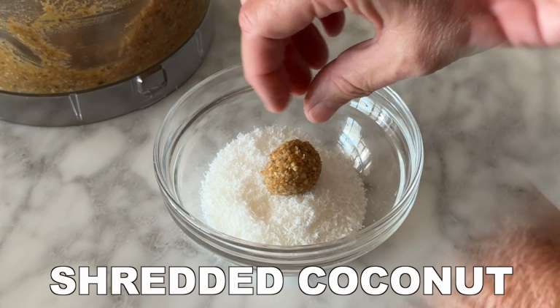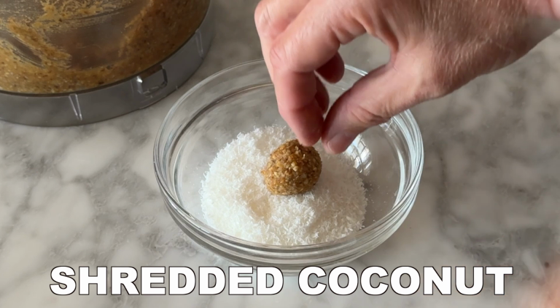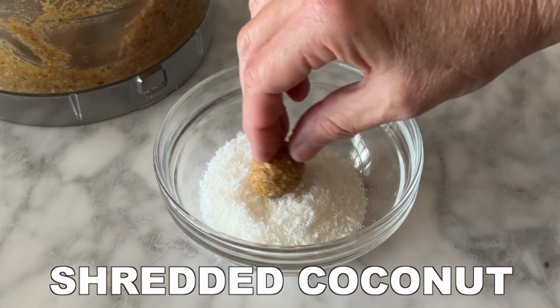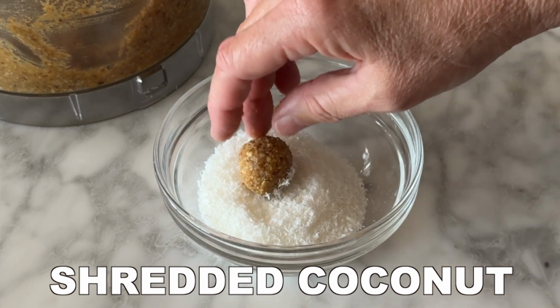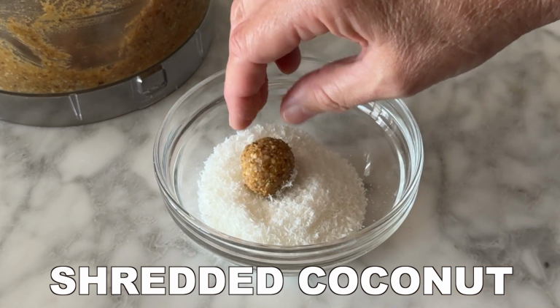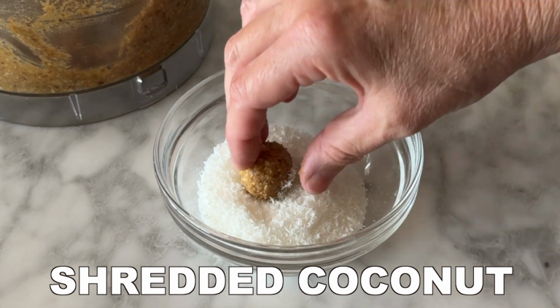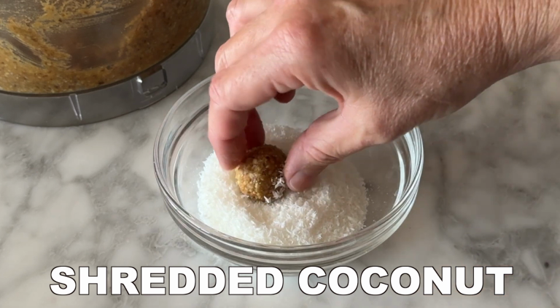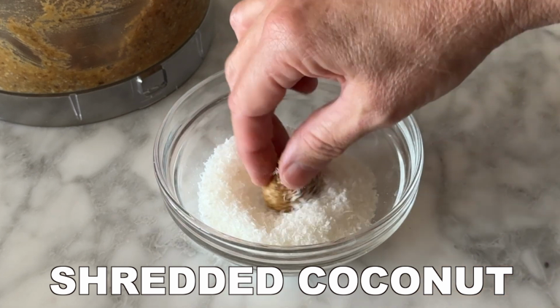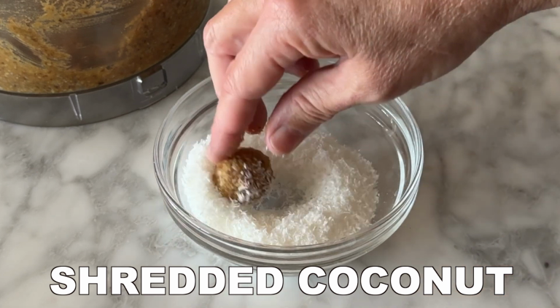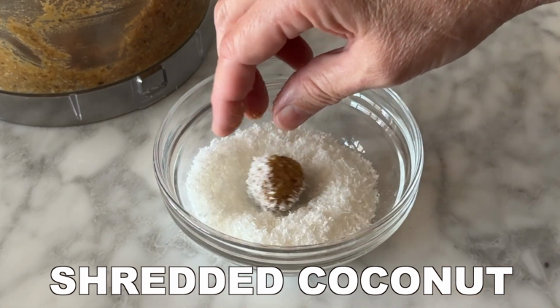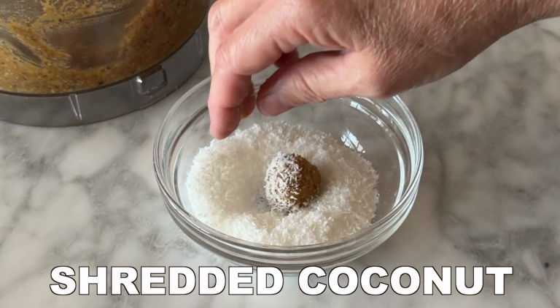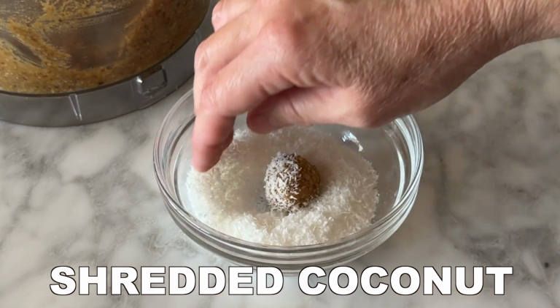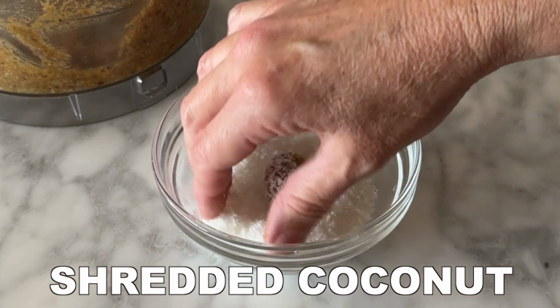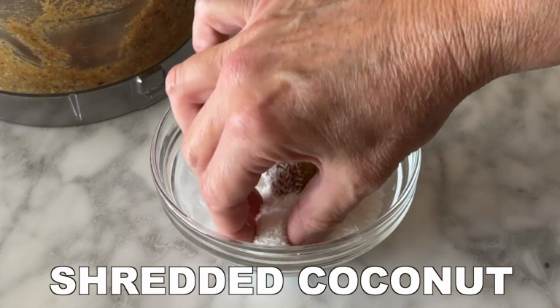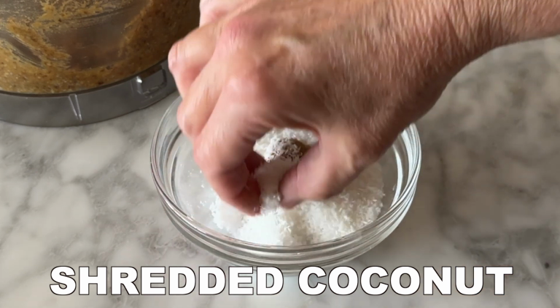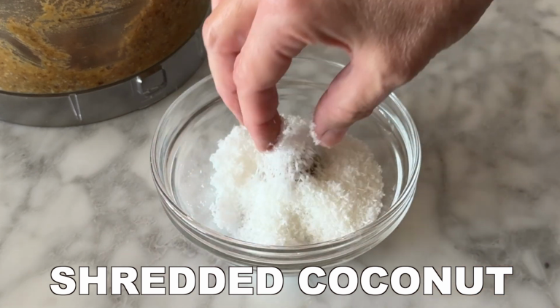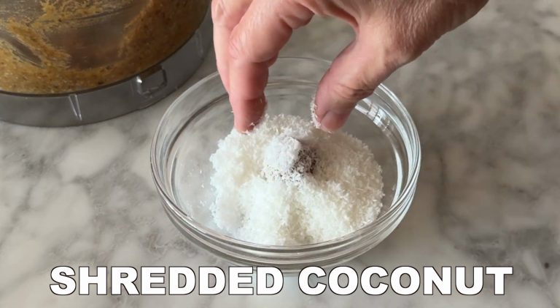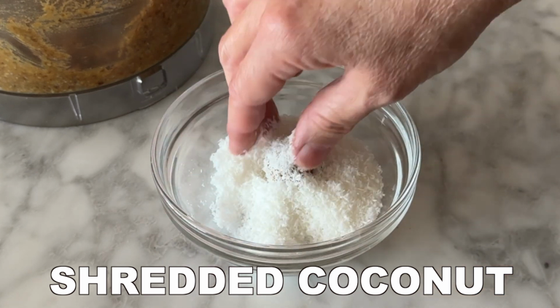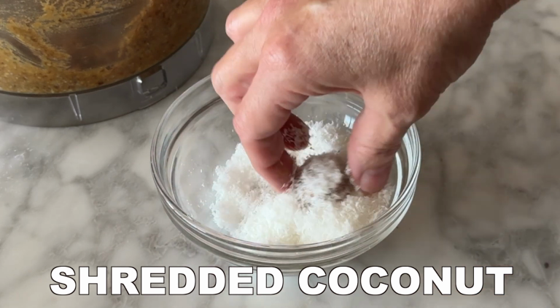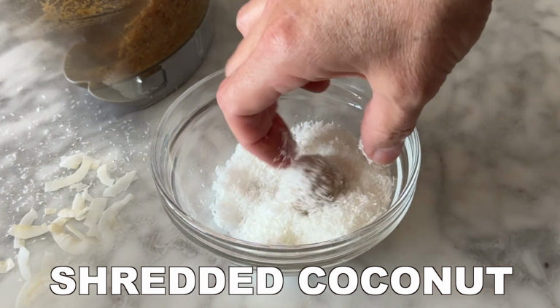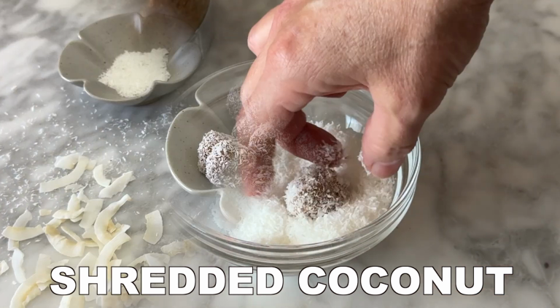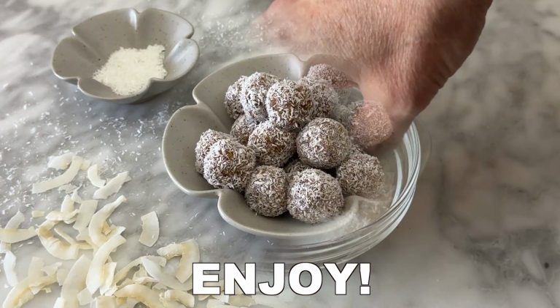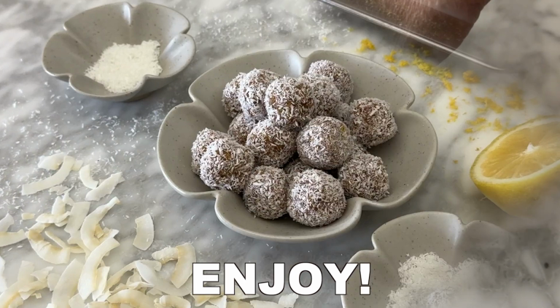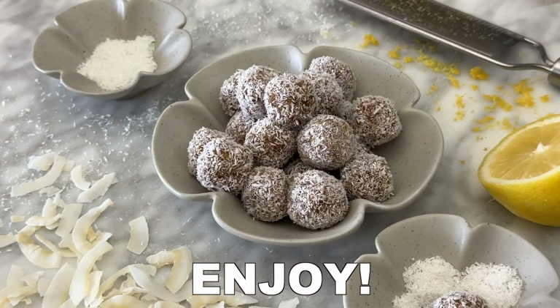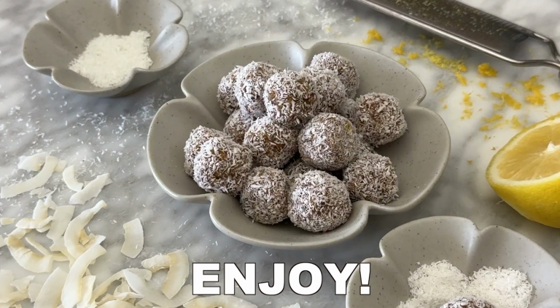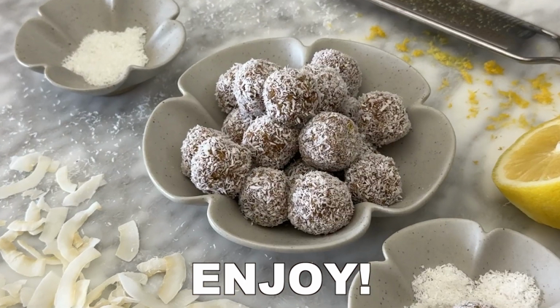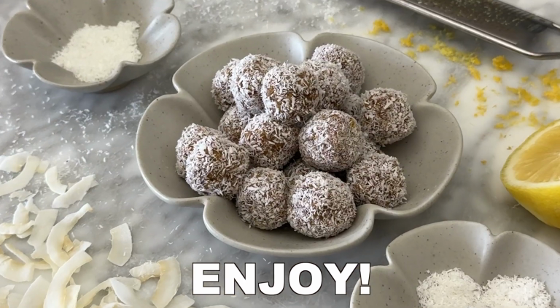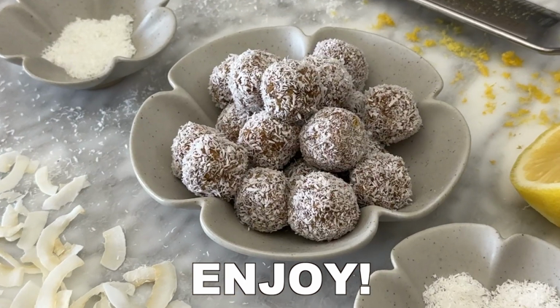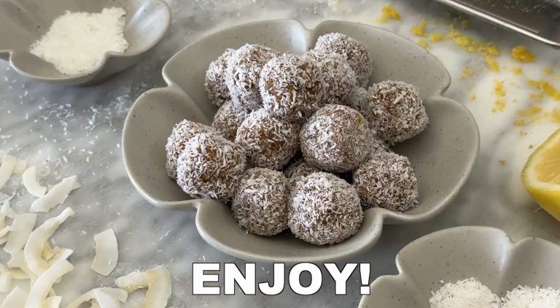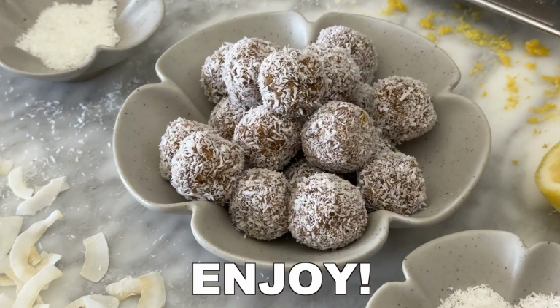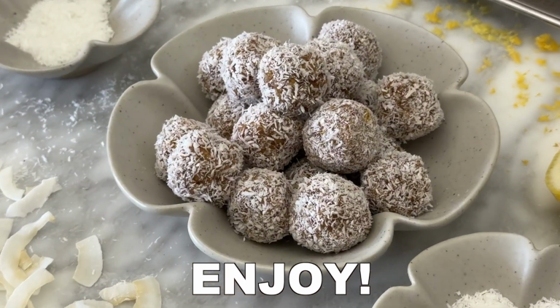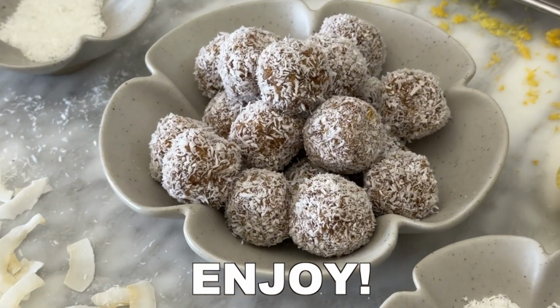Then roll to form the bliss balls, and as an option roll them in shredded coconut. After that, enjoy!